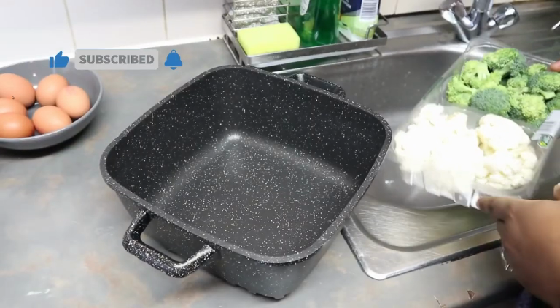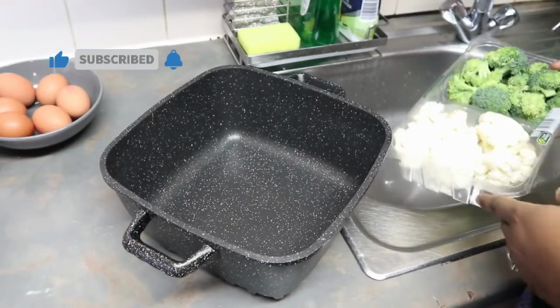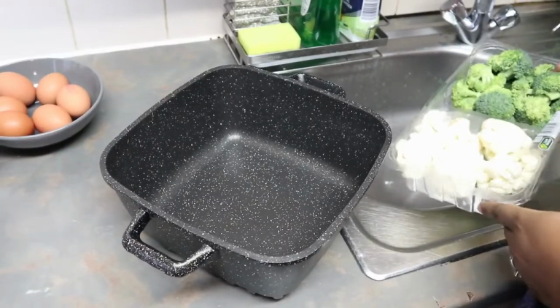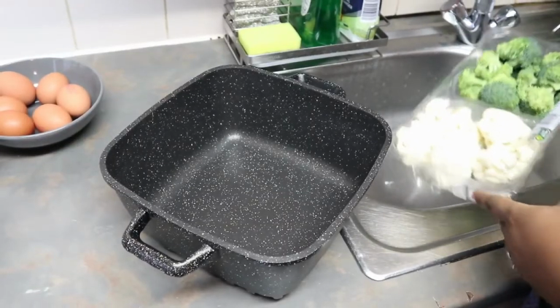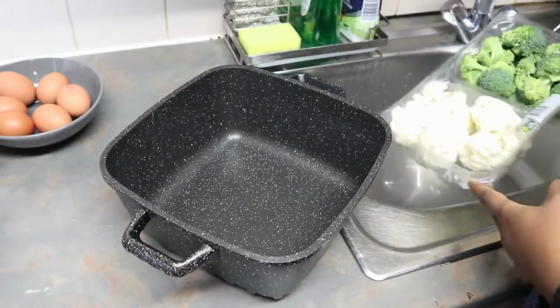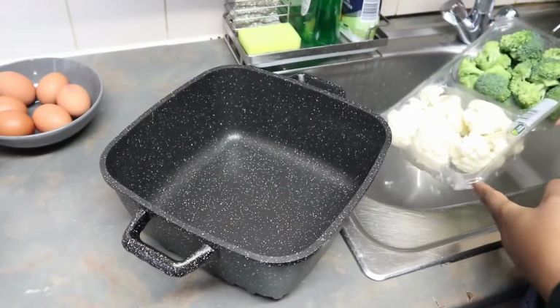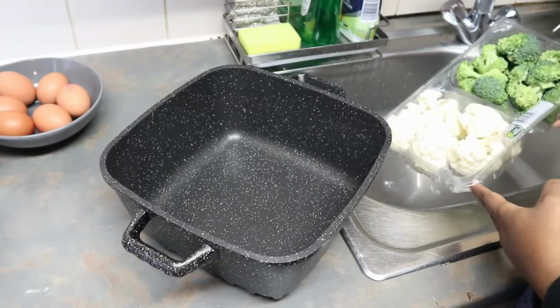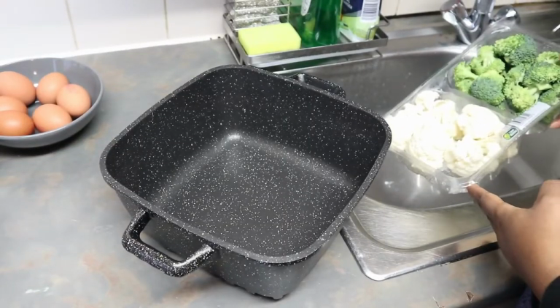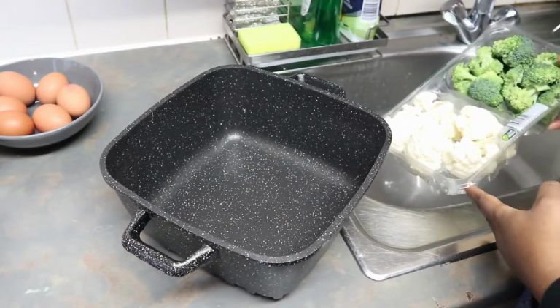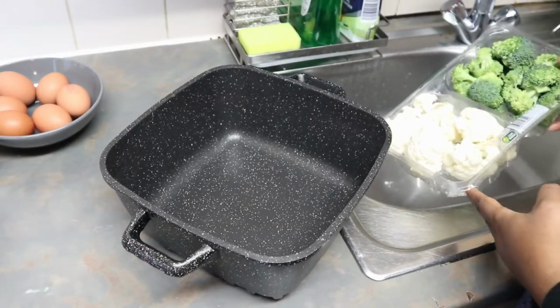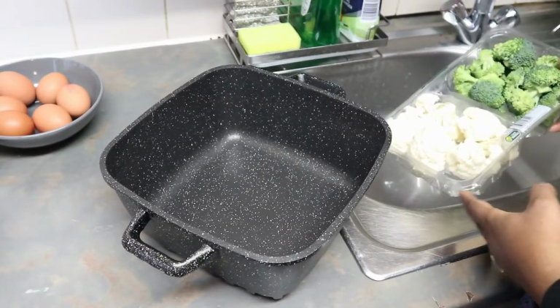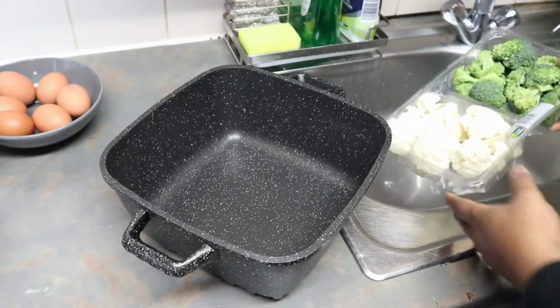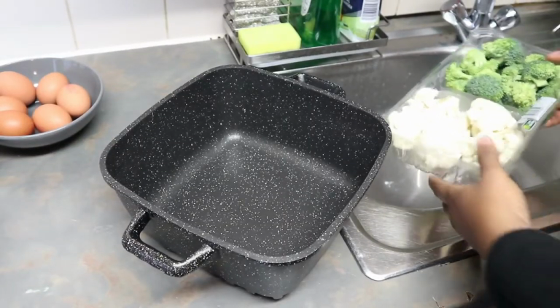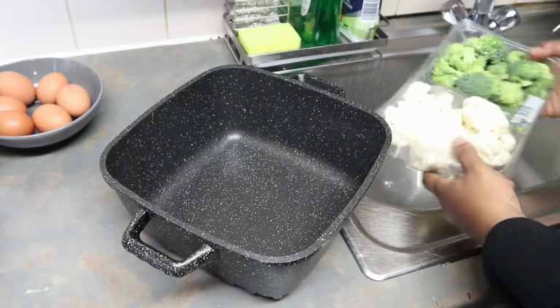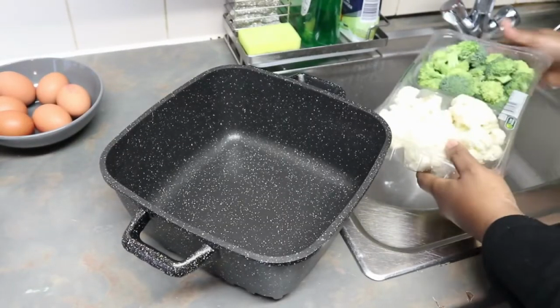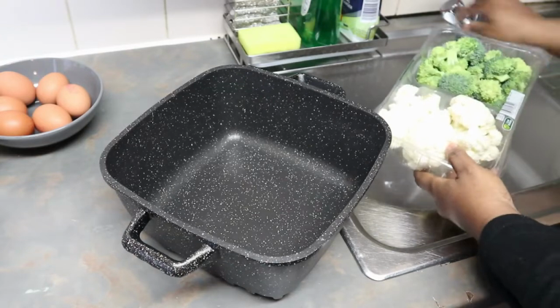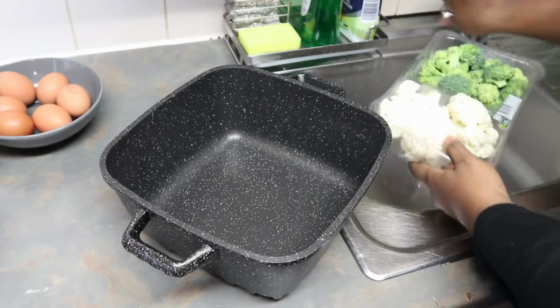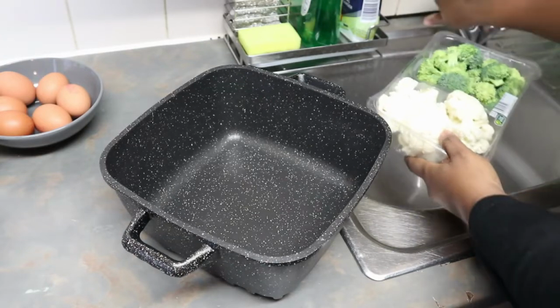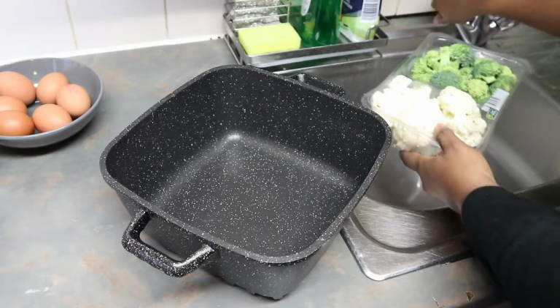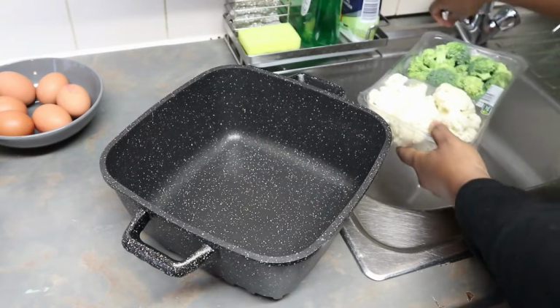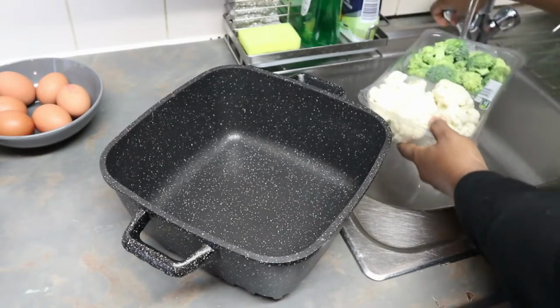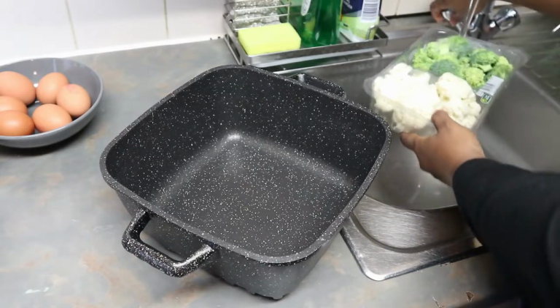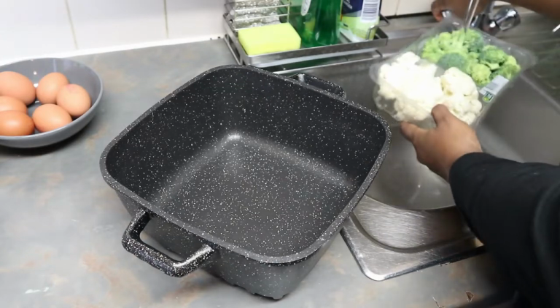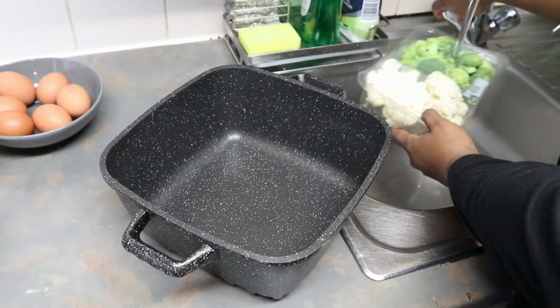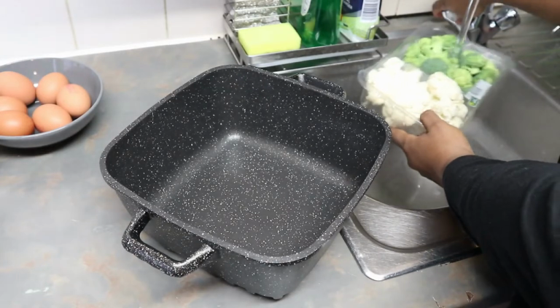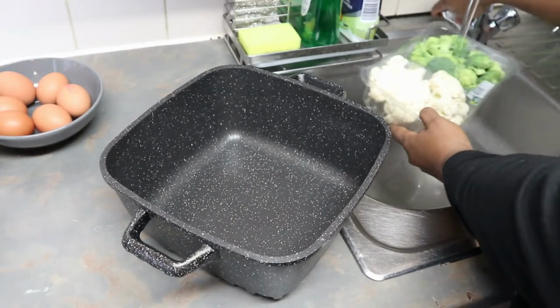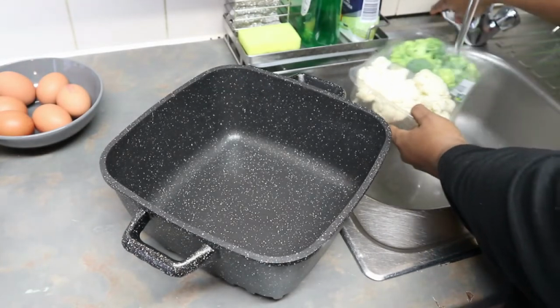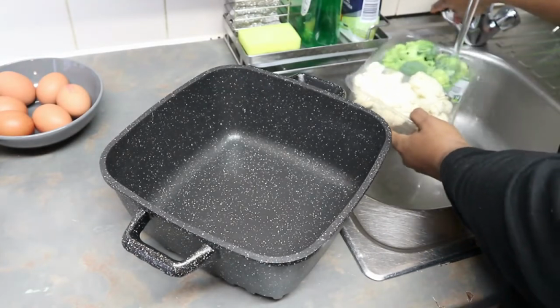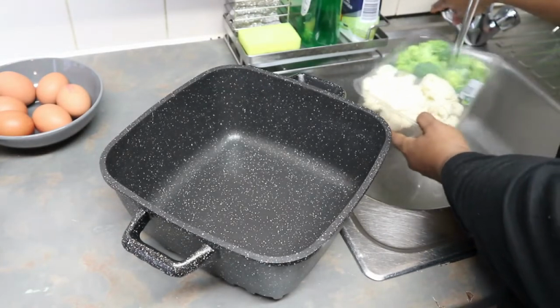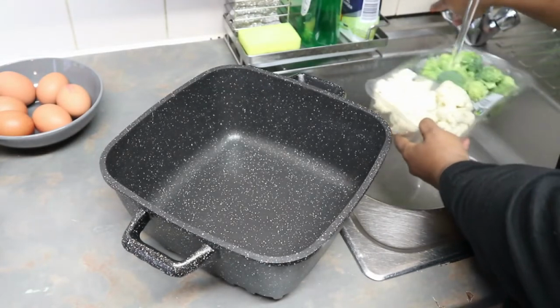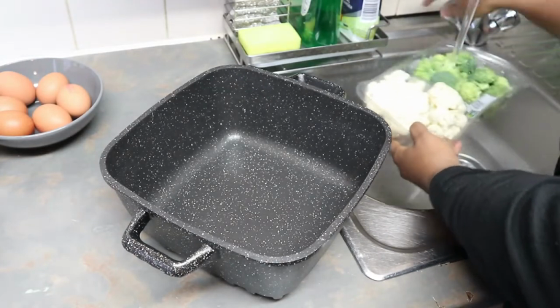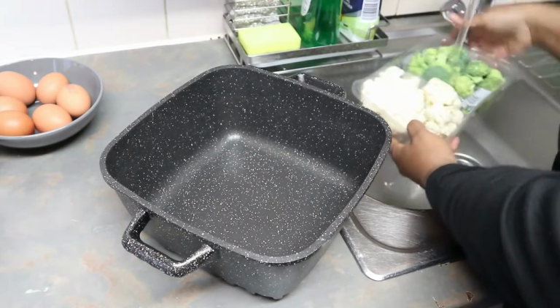The first thing you need to do is wash your broccoli and your cauliflower, so I'm going to give them a quick wash.